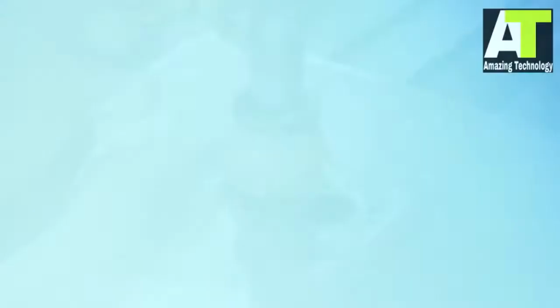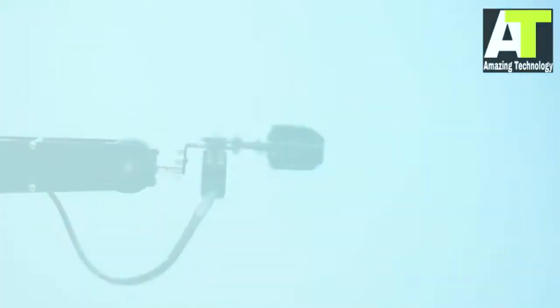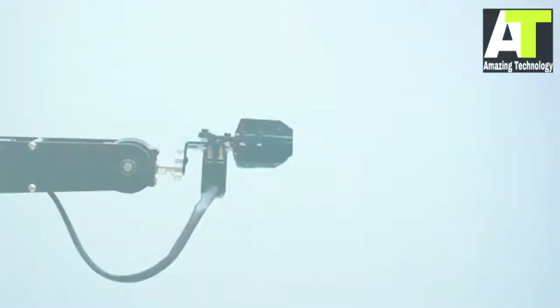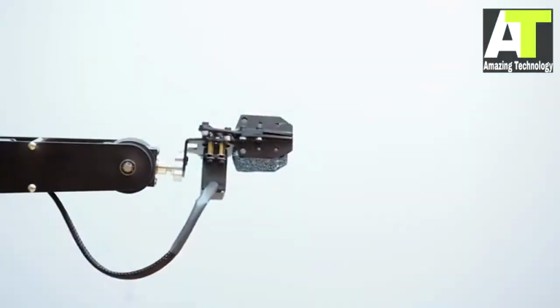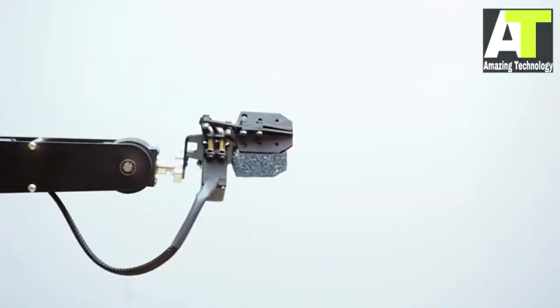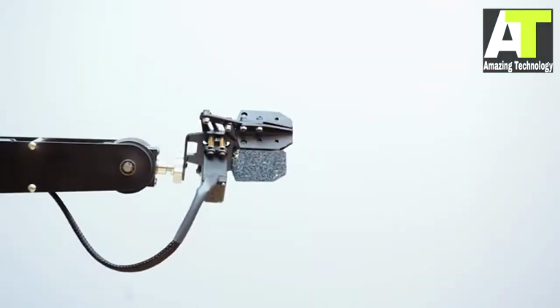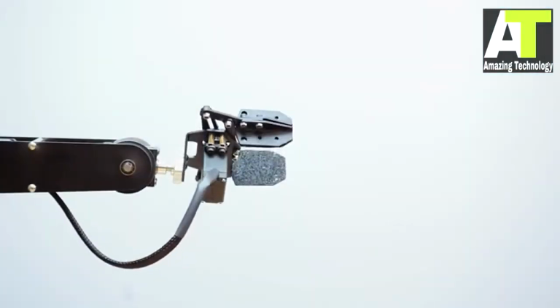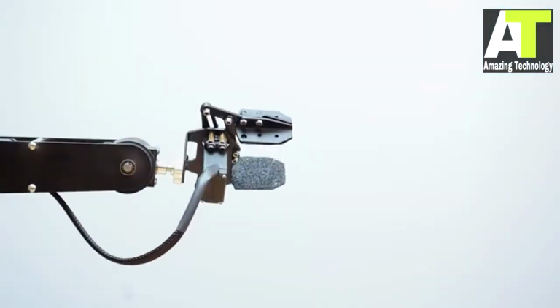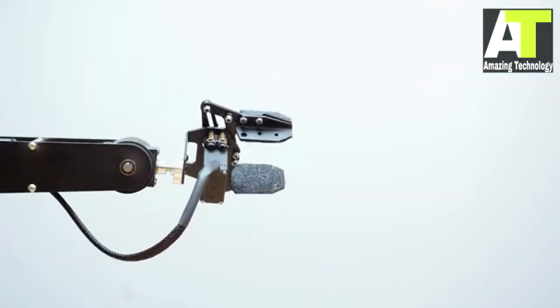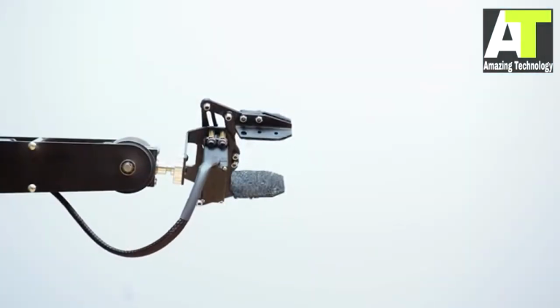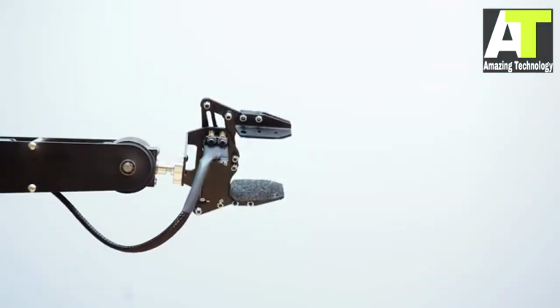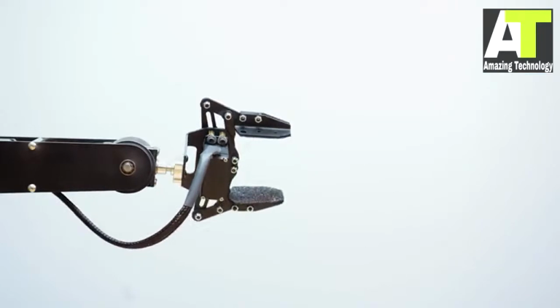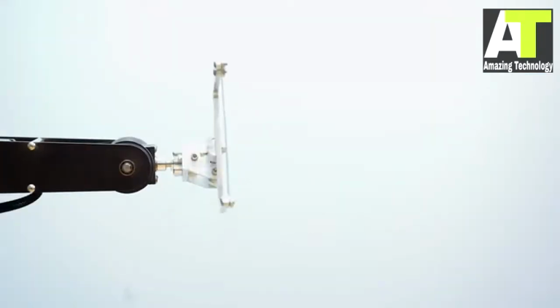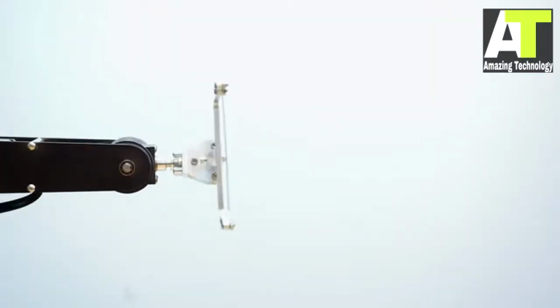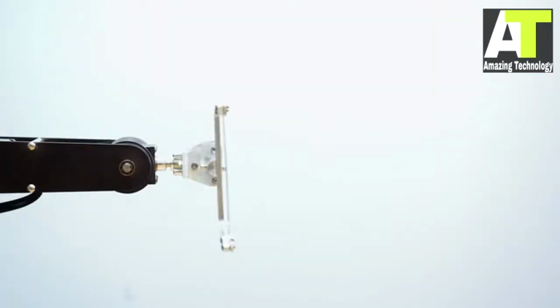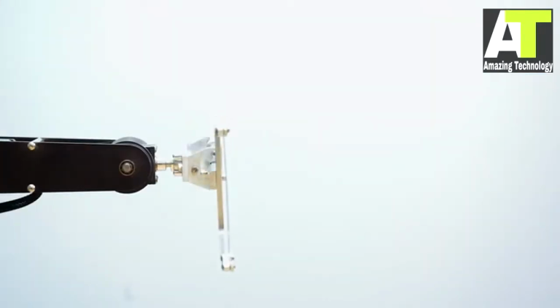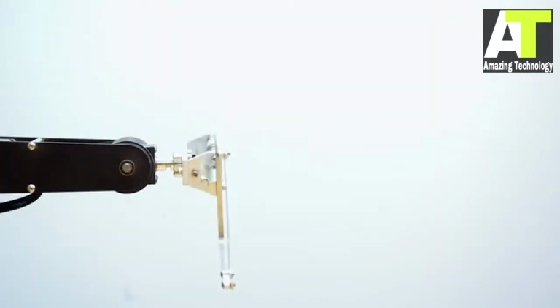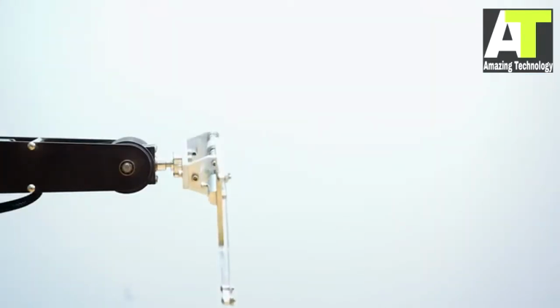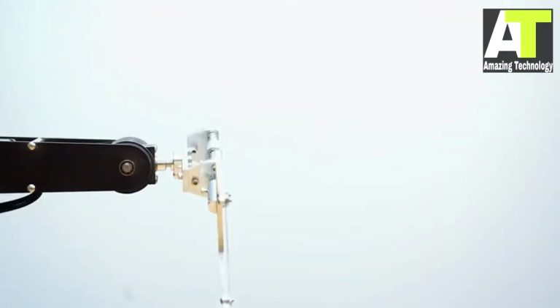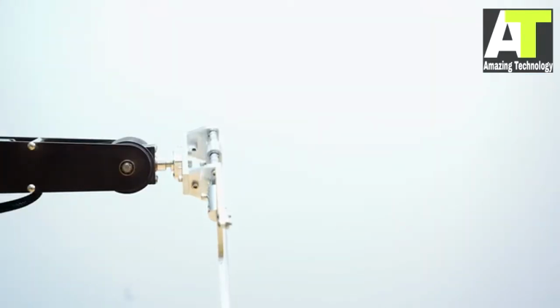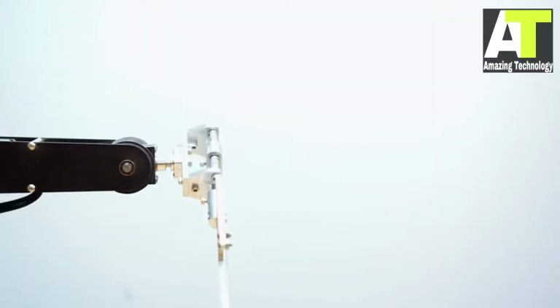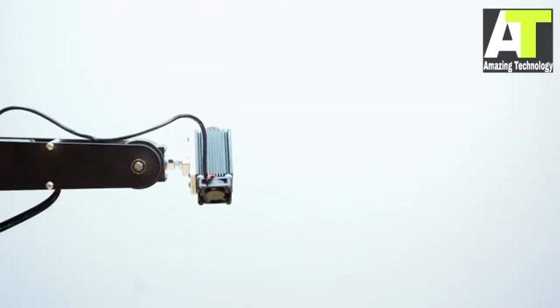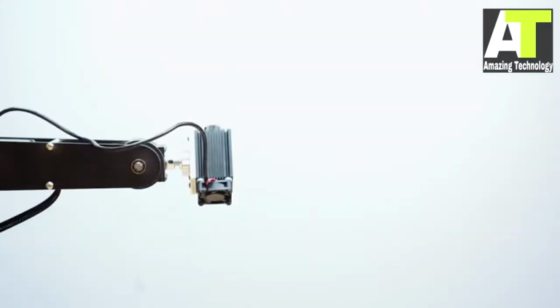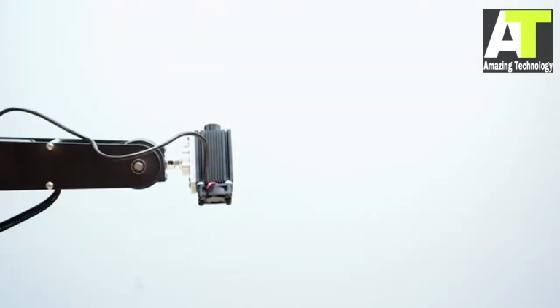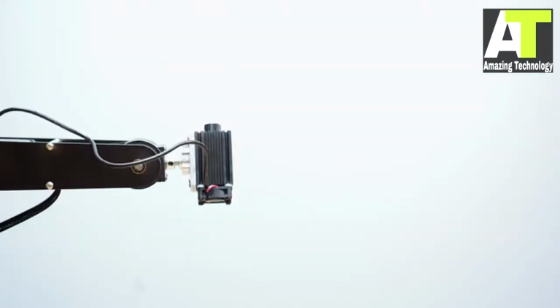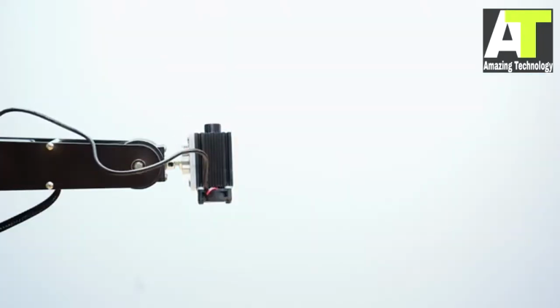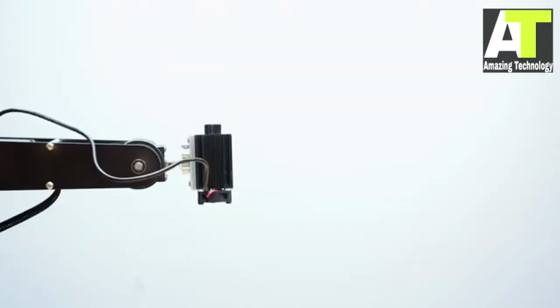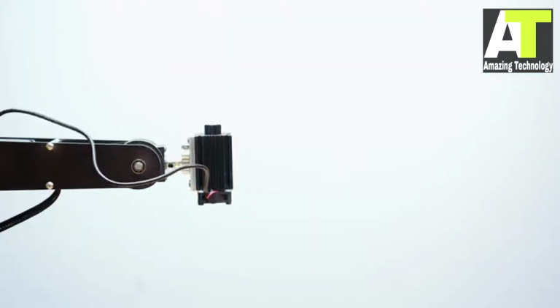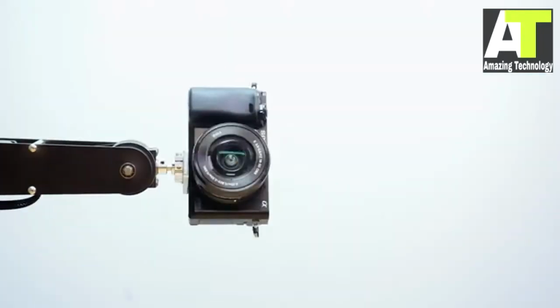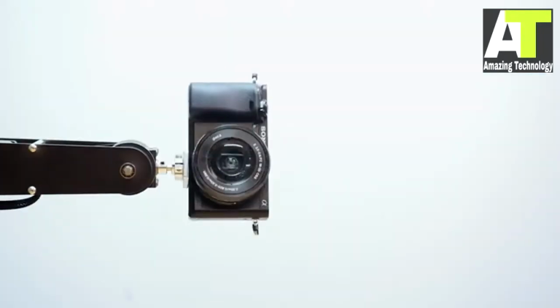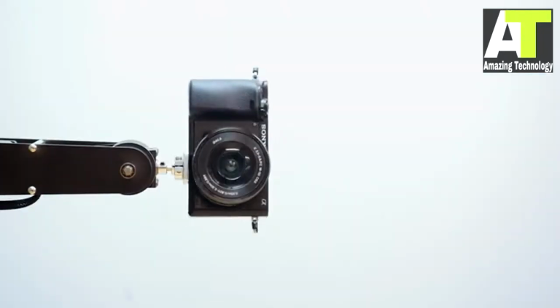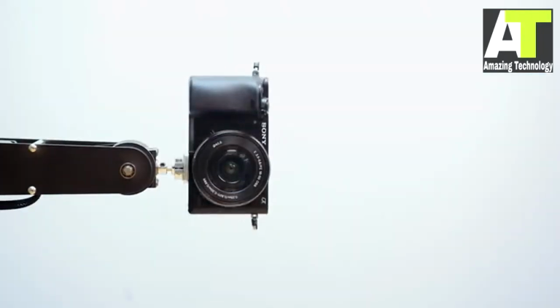Dorna is a versatile robotic arm. You can easily attach different tools through a simple shaft adapter.